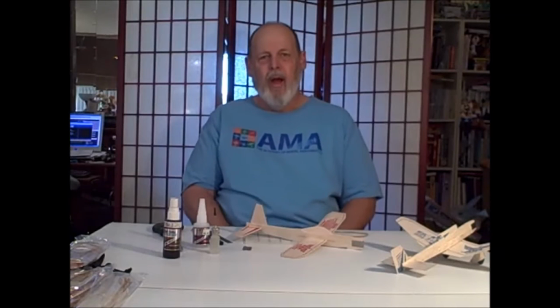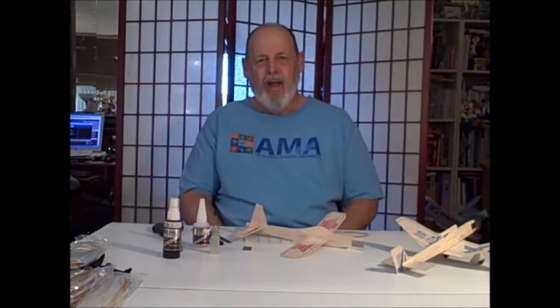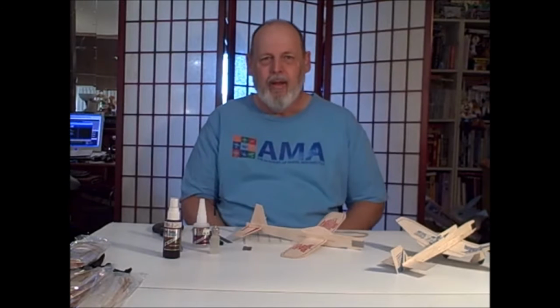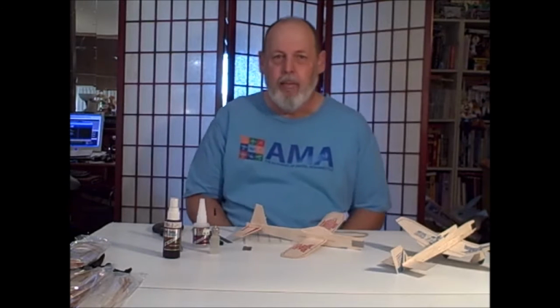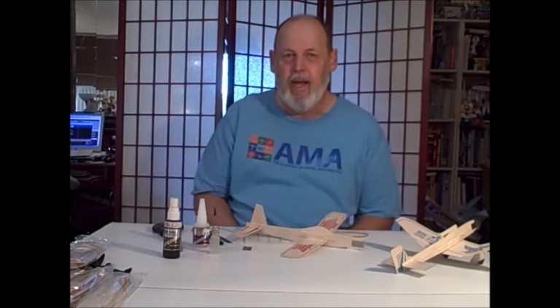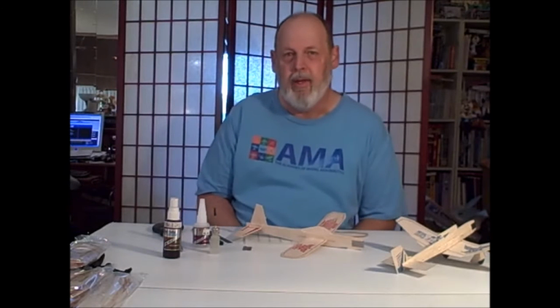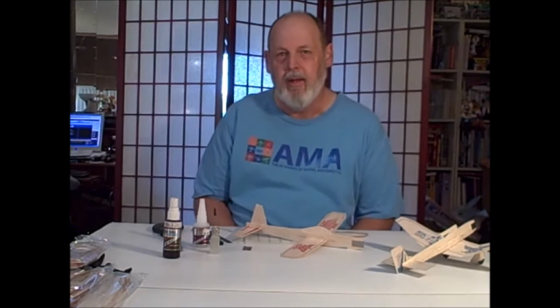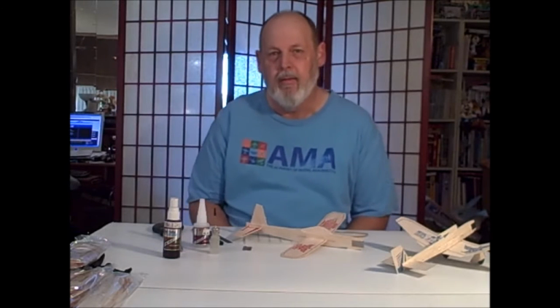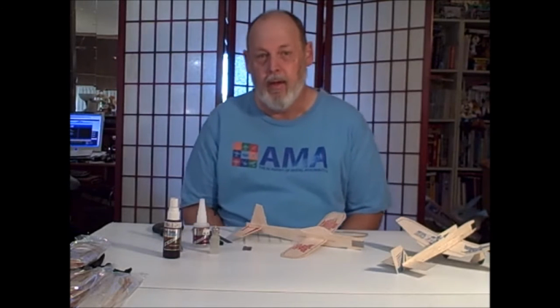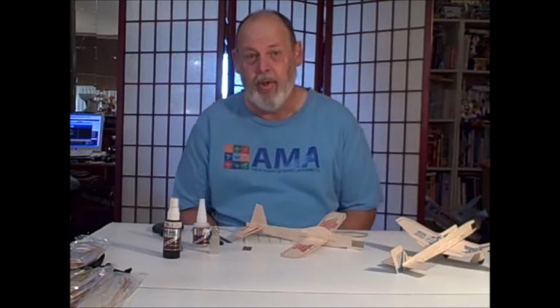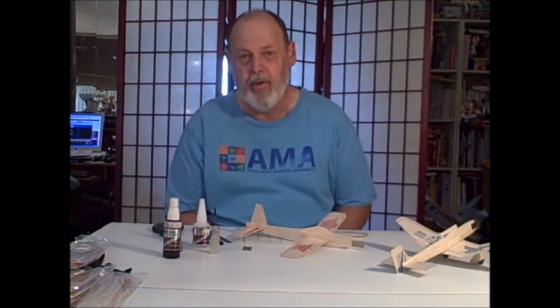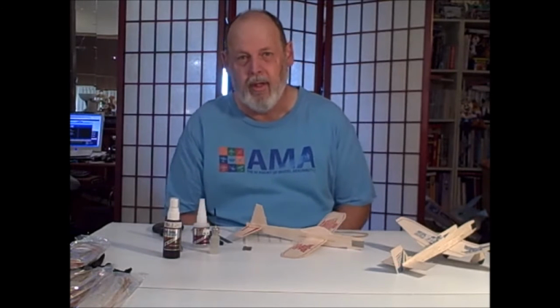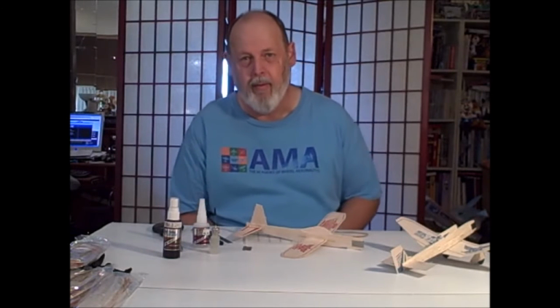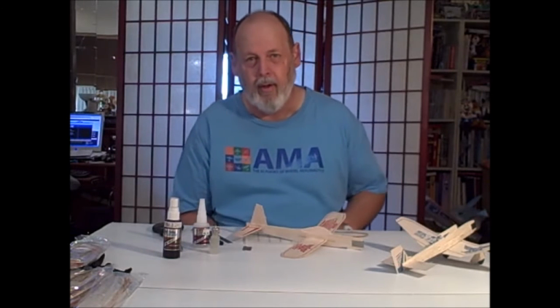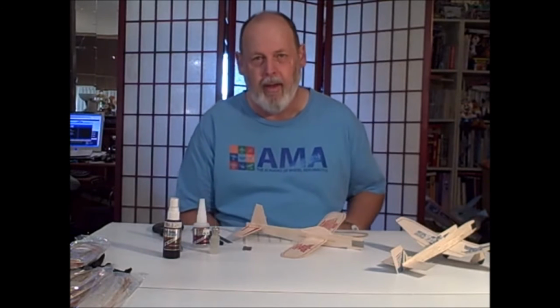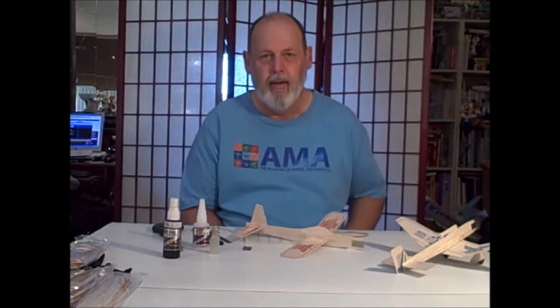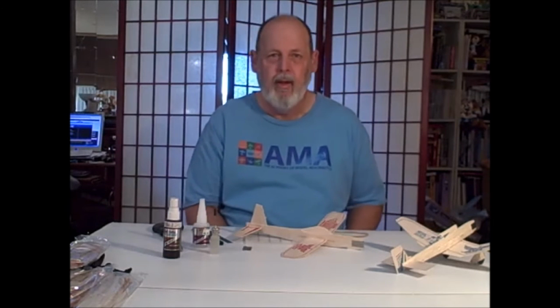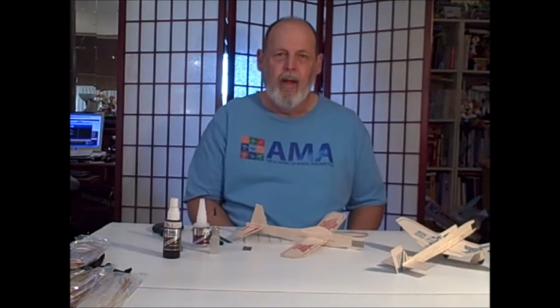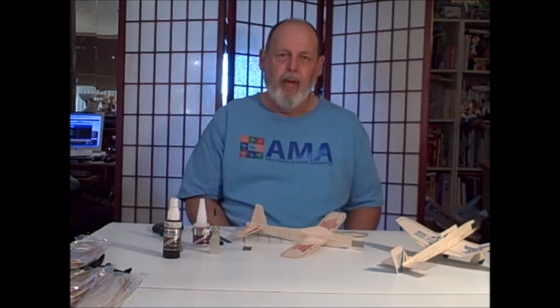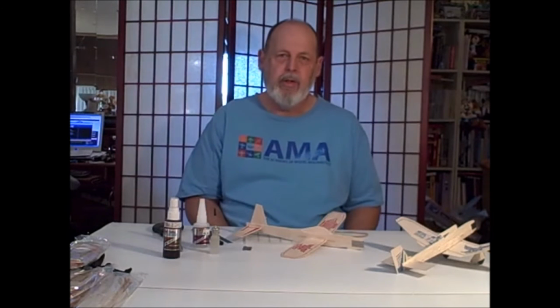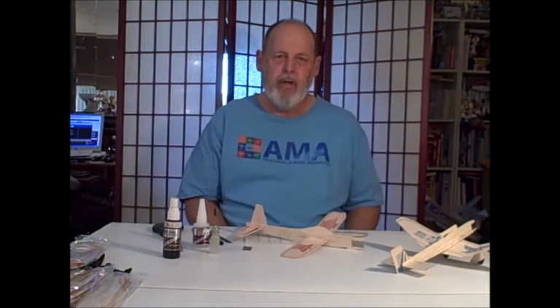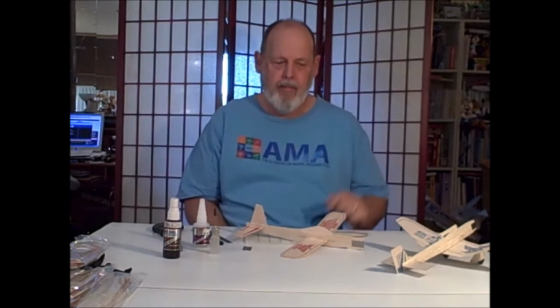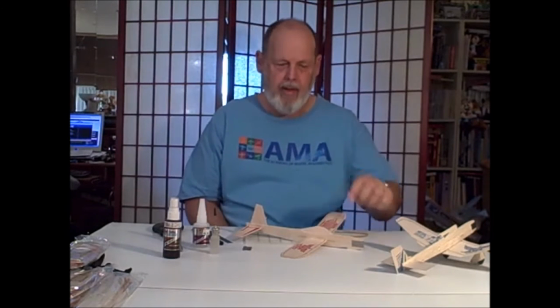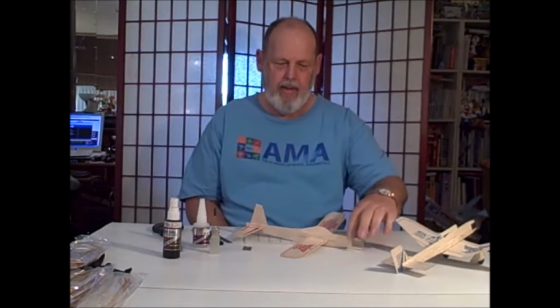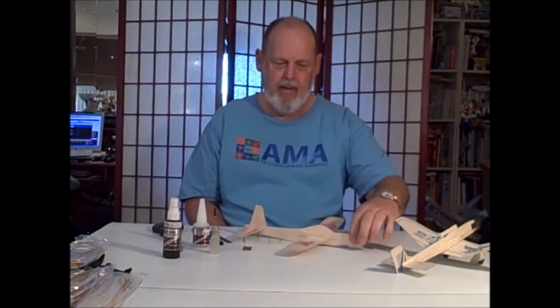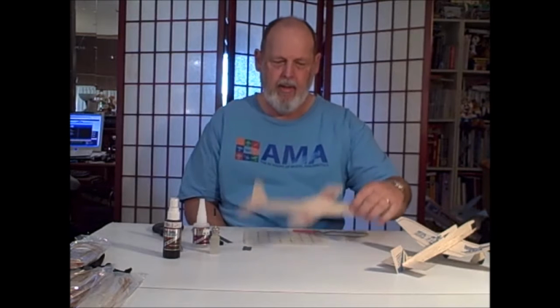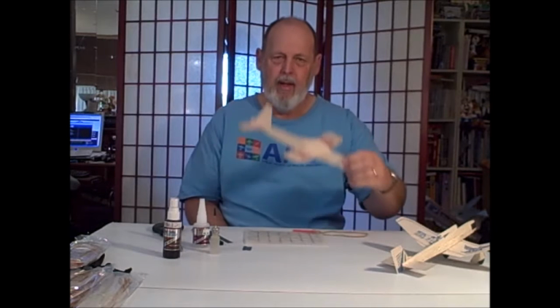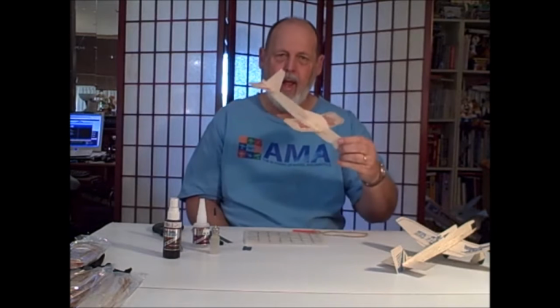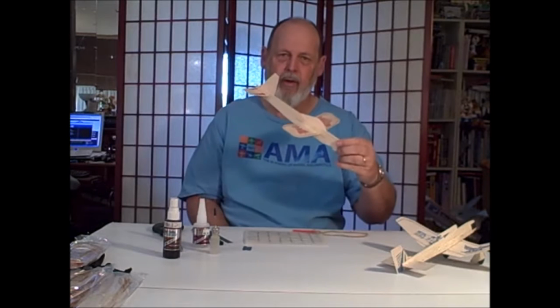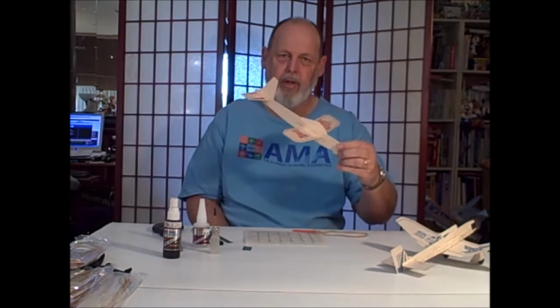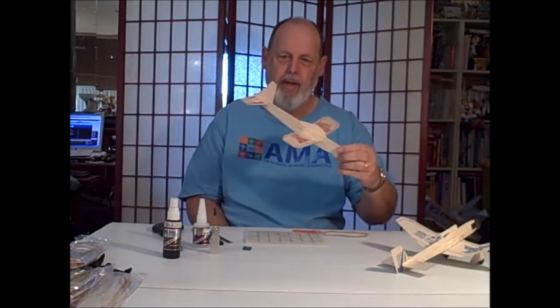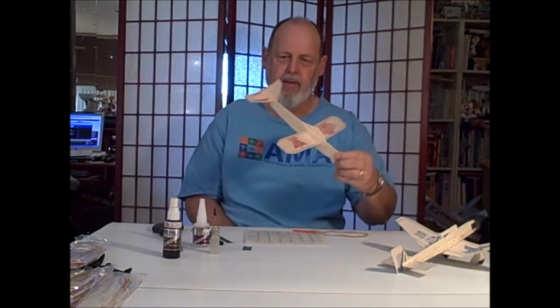Hi, I'm Dave Gee. They call me Stuka Dave online. I want to talk to you about hand-launch gliders.